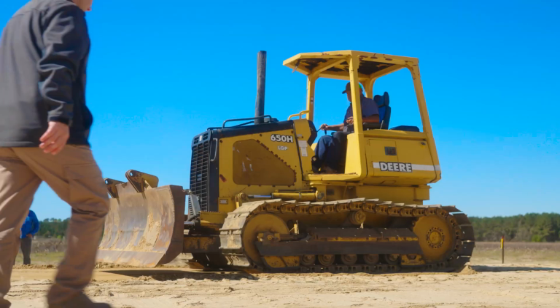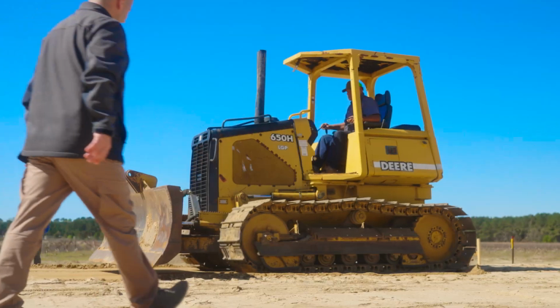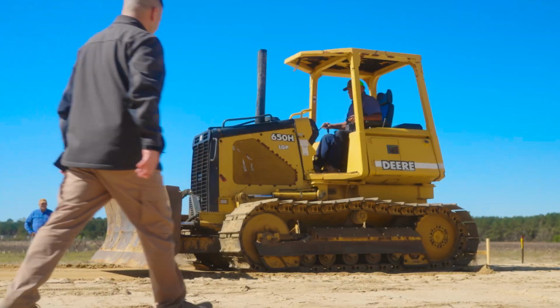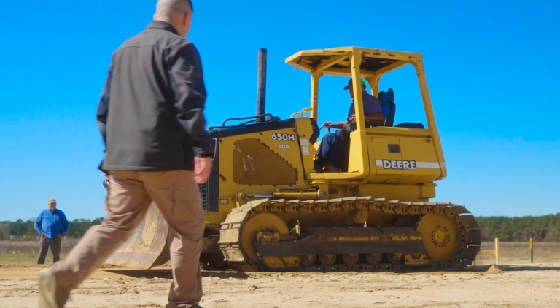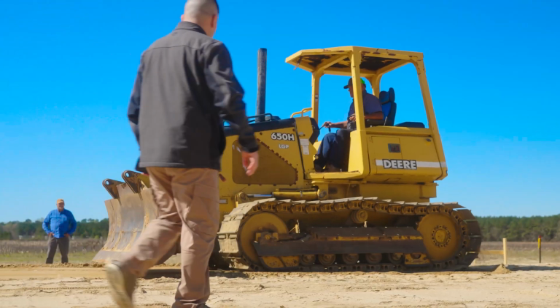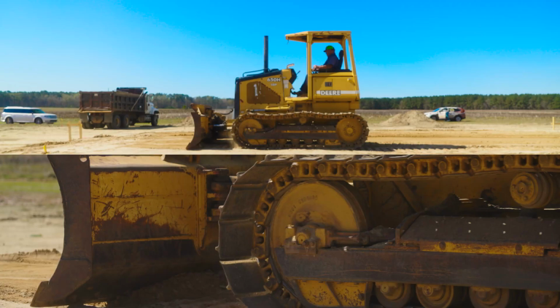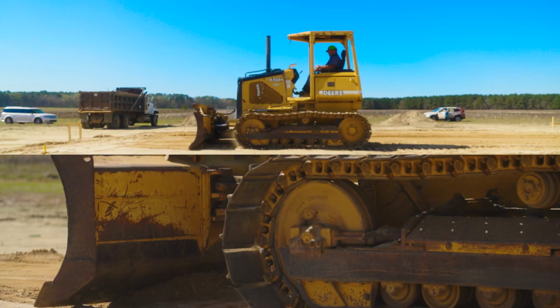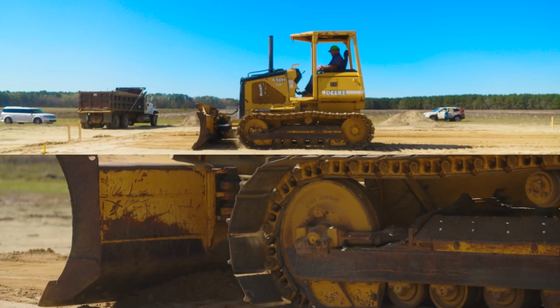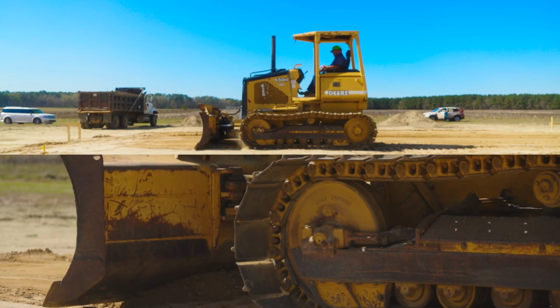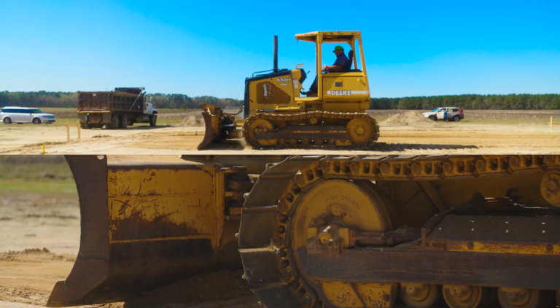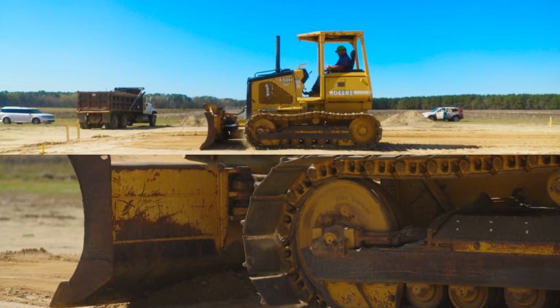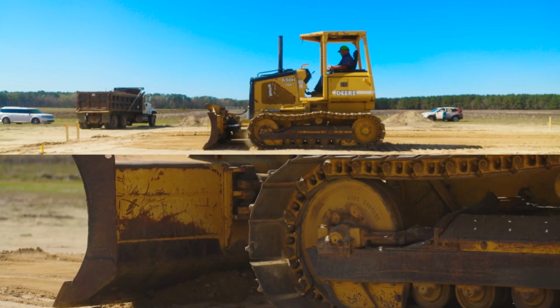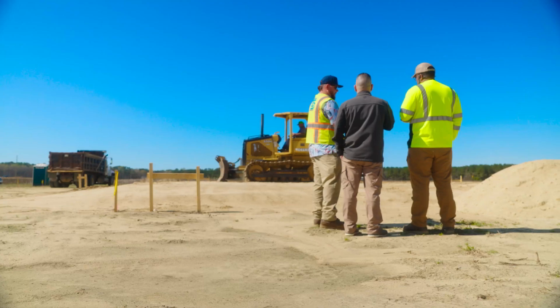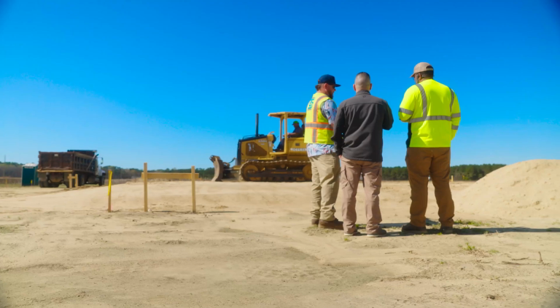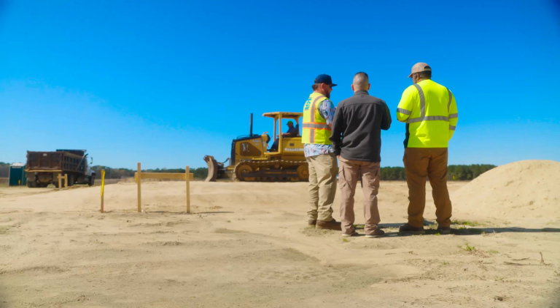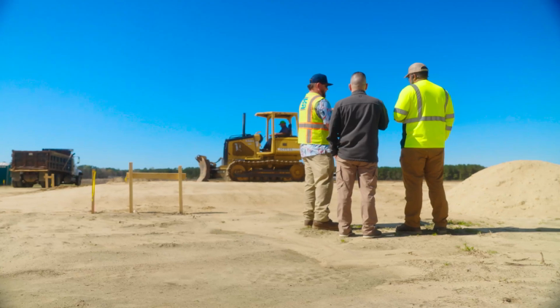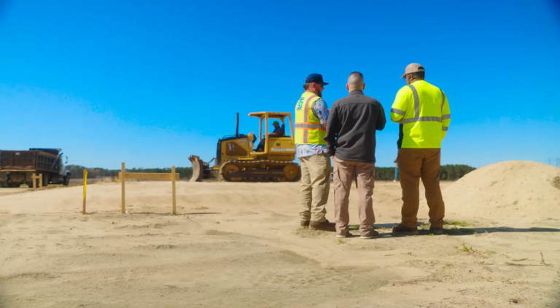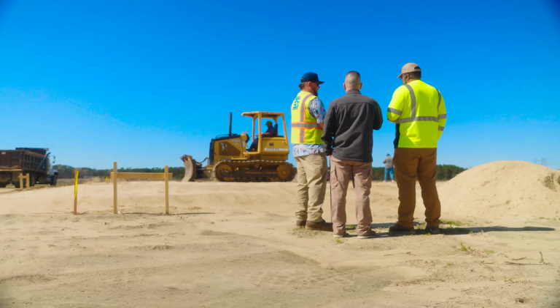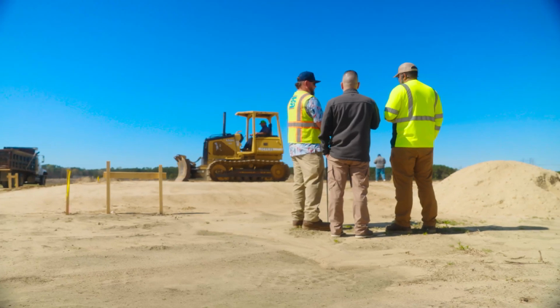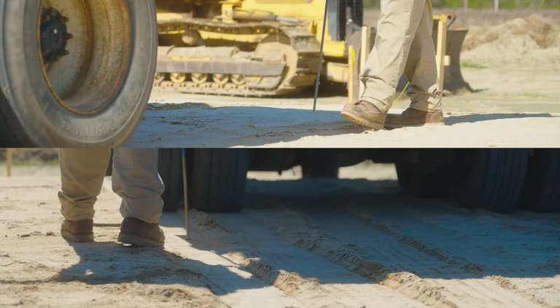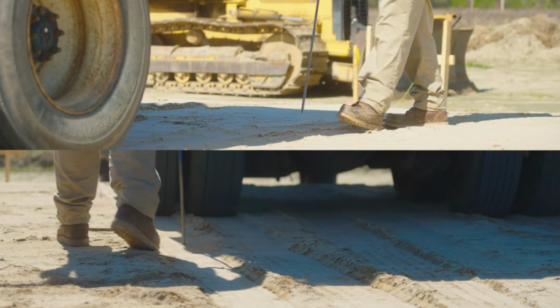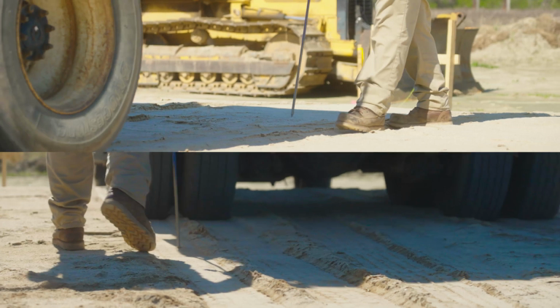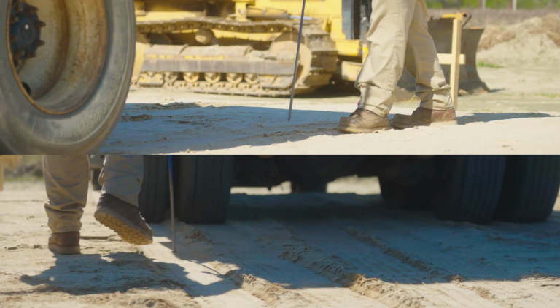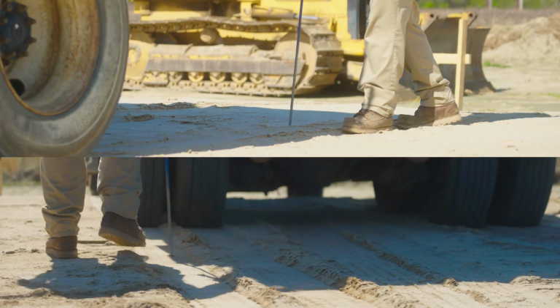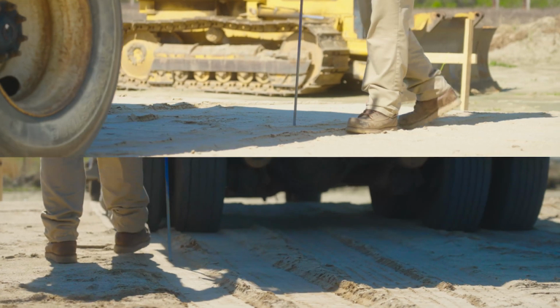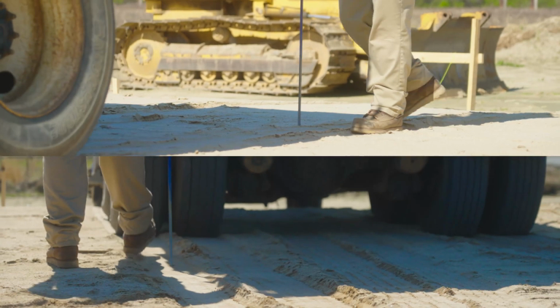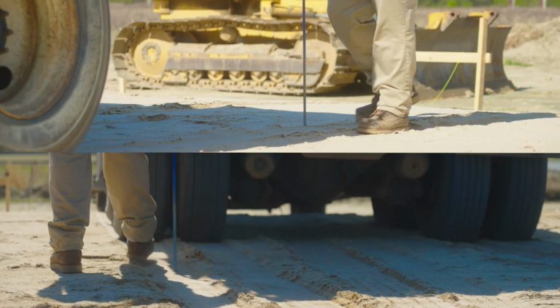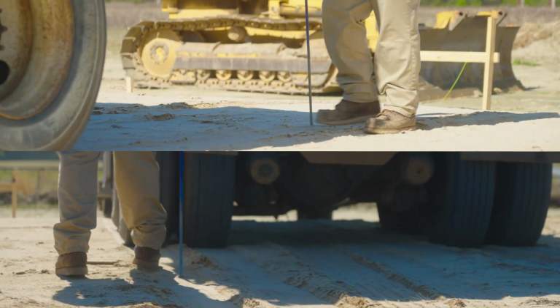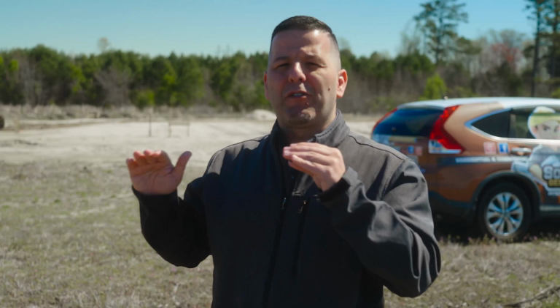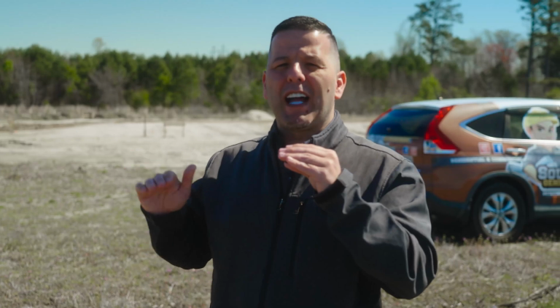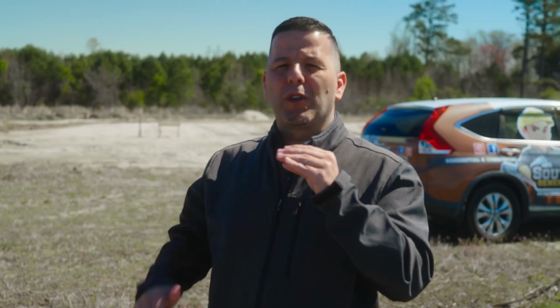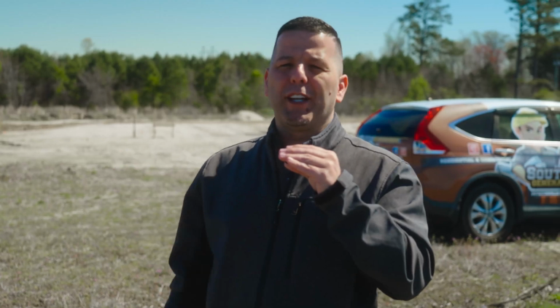And now what you're seeing is we're doing the fine grade and we're going to do one last round of rolling and compacting the final layer.